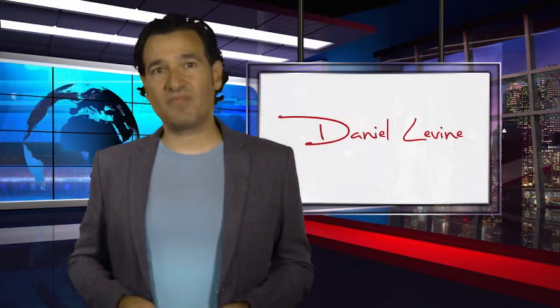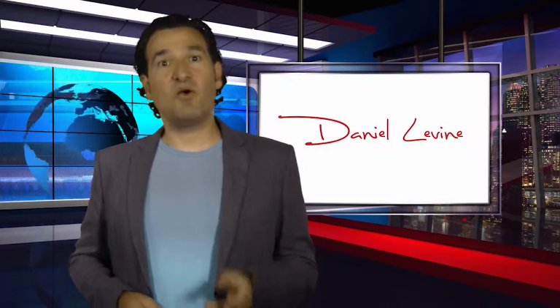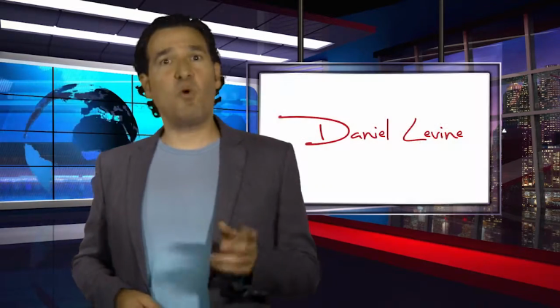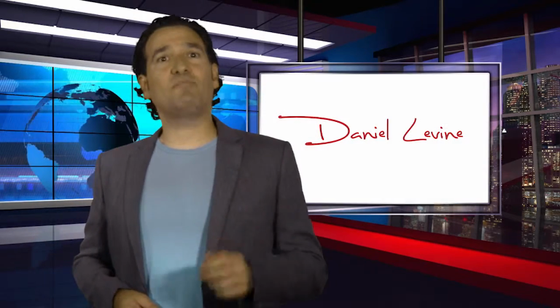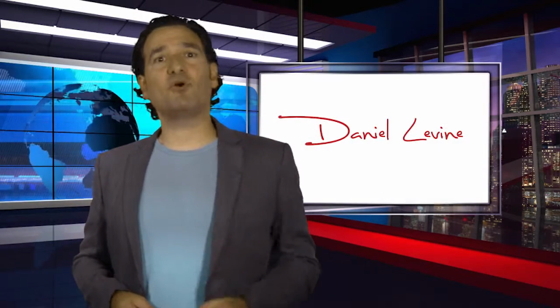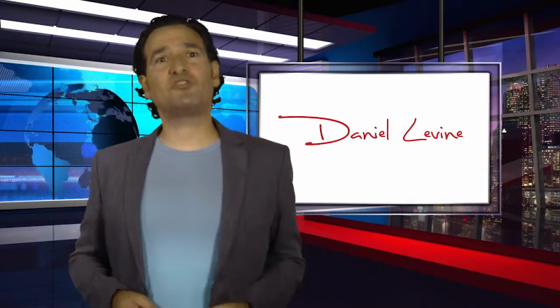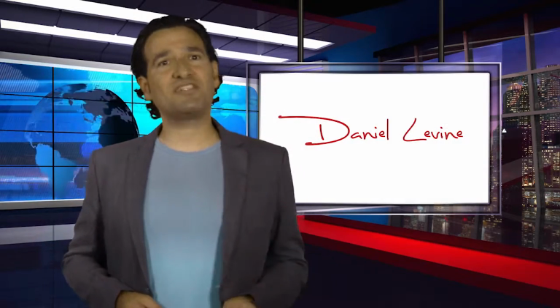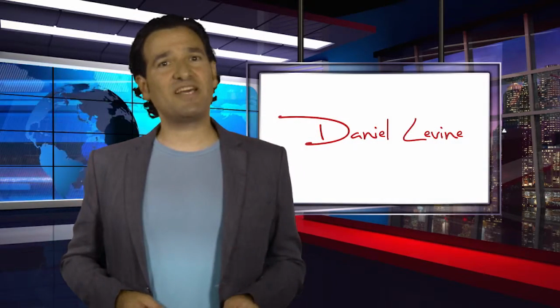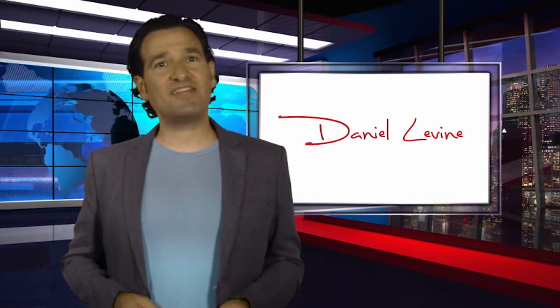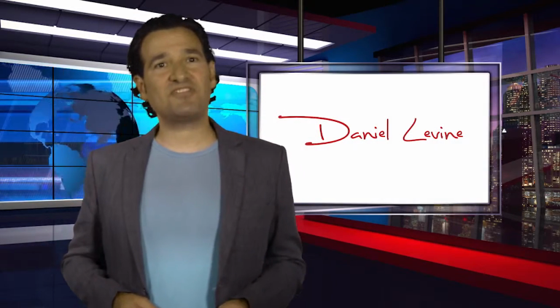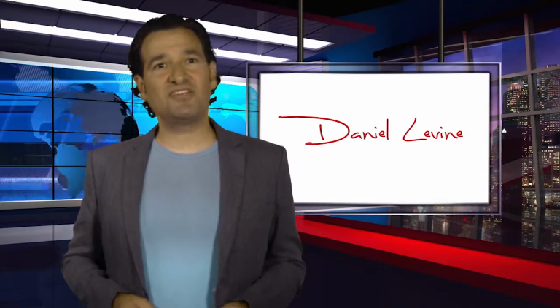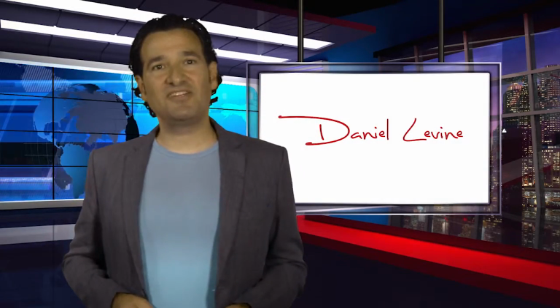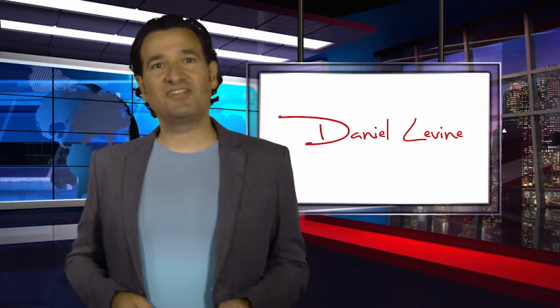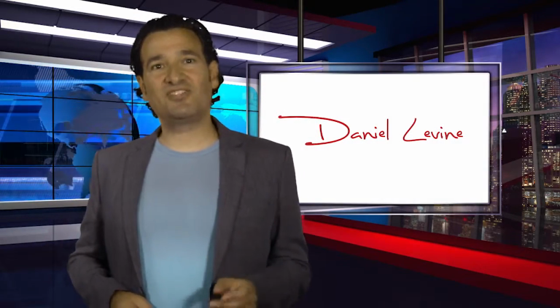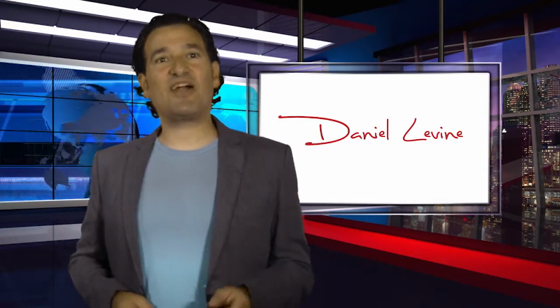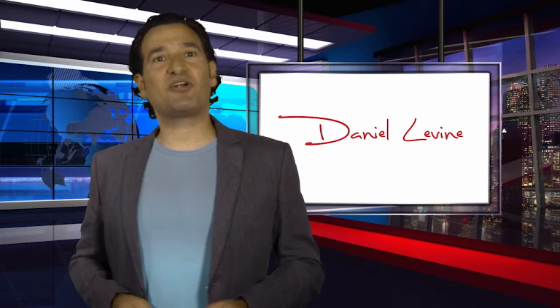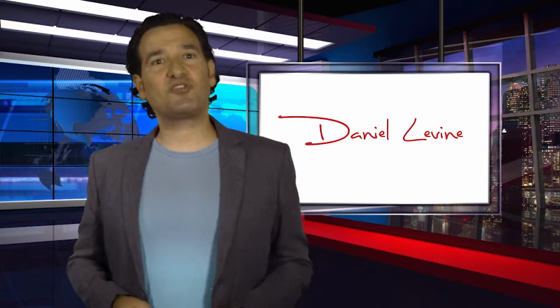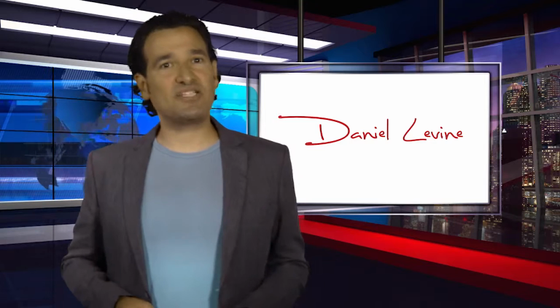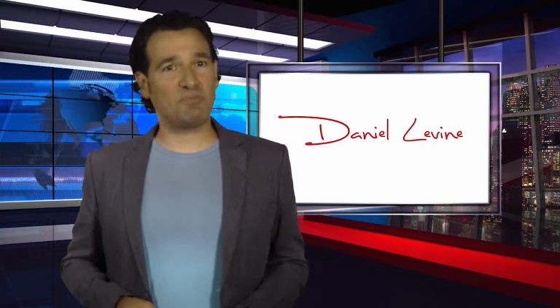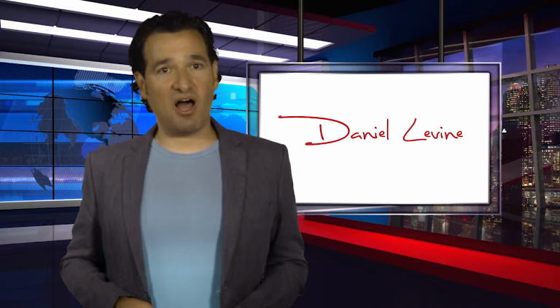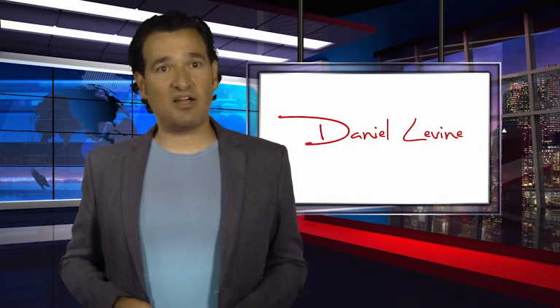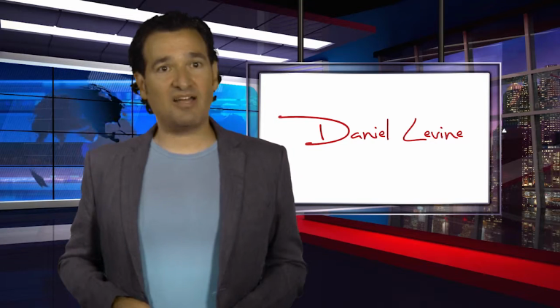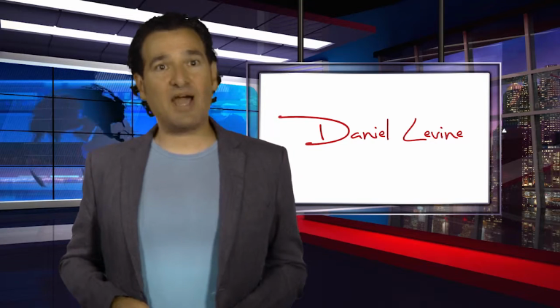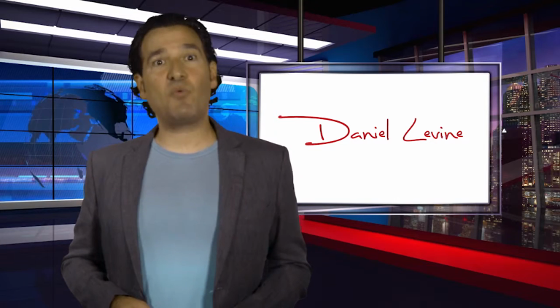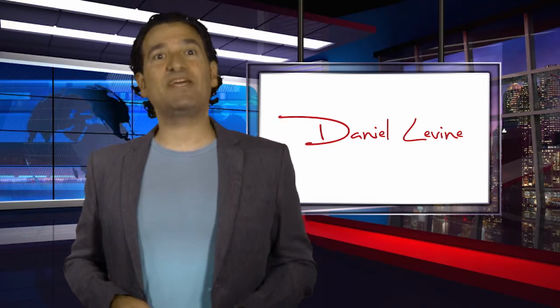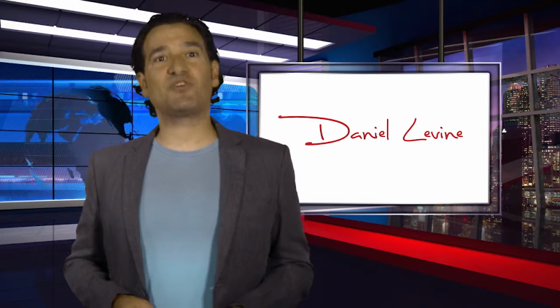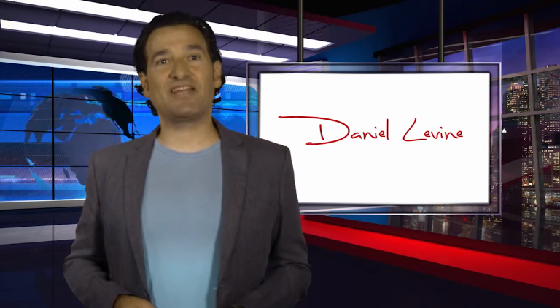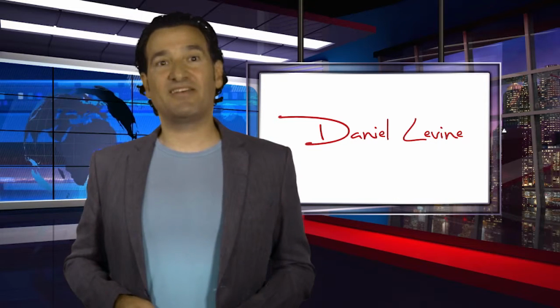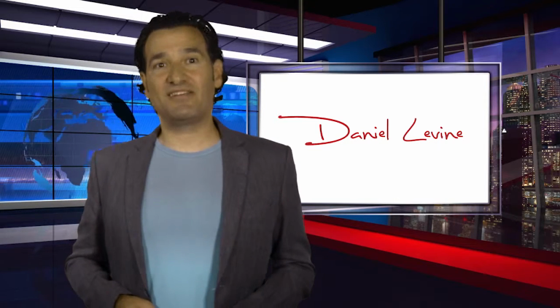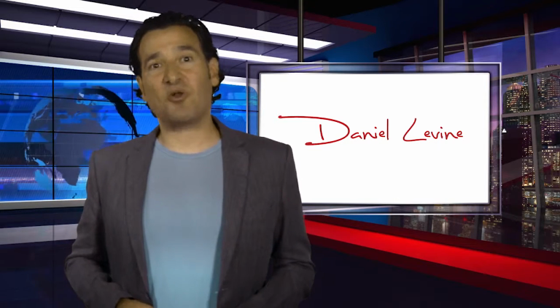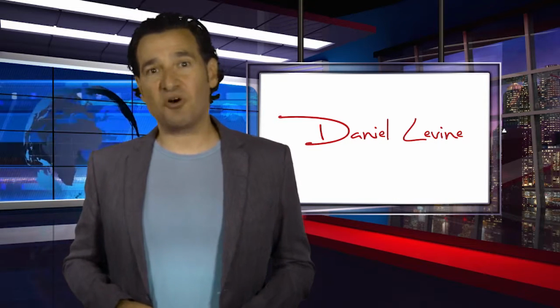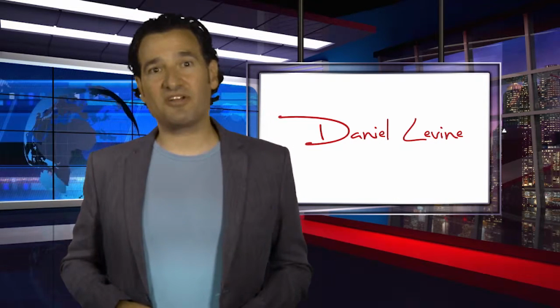Want more trends like this? Check out our trends blog at wikitrend.org.